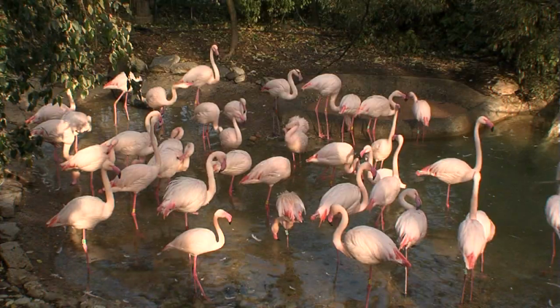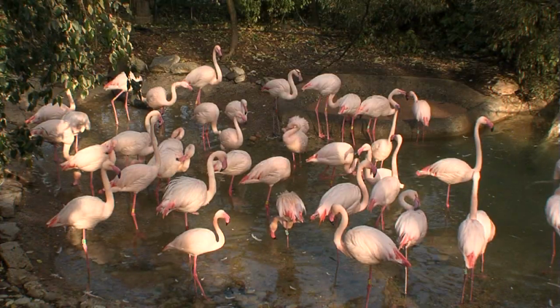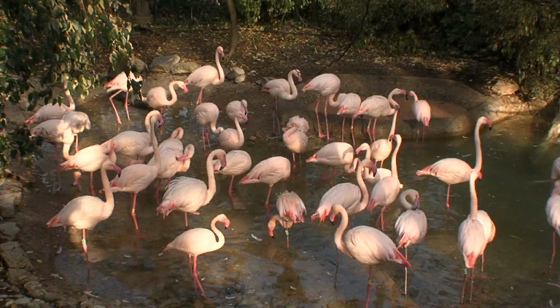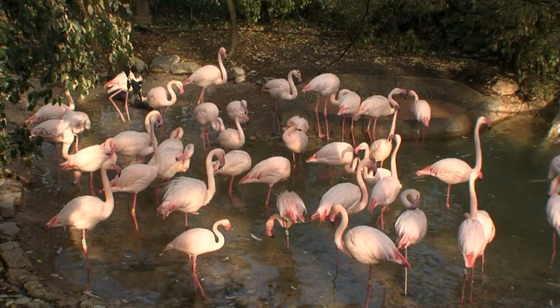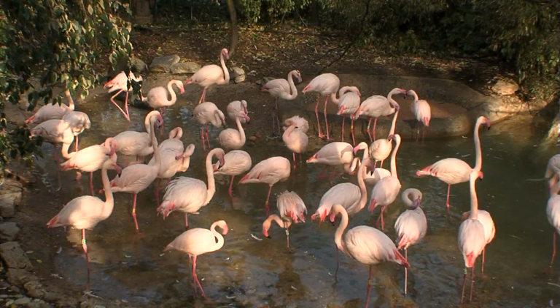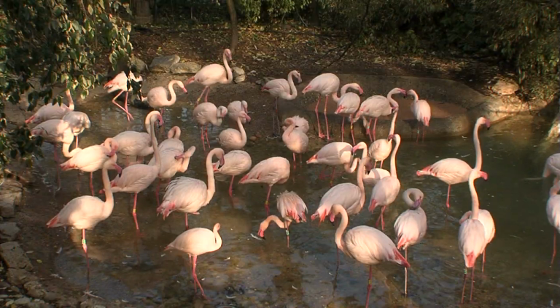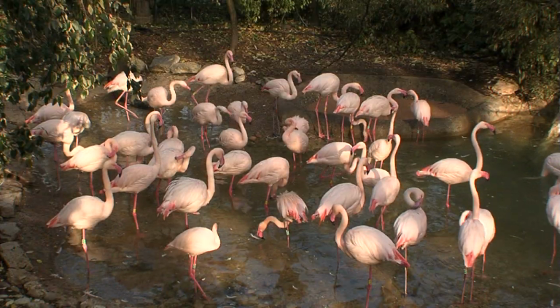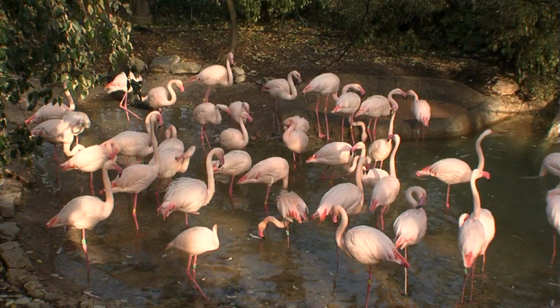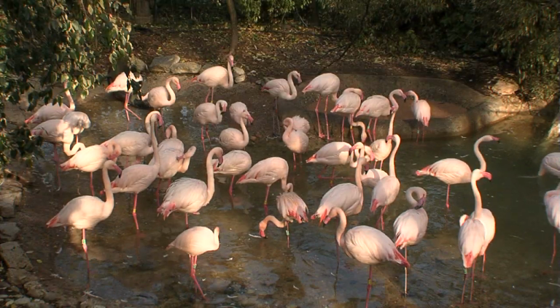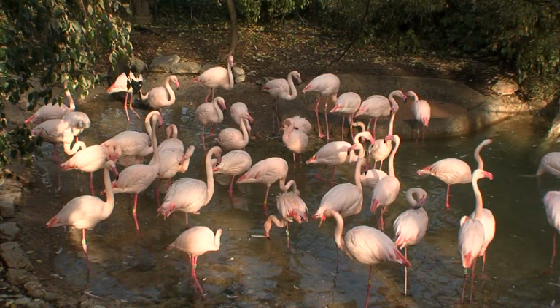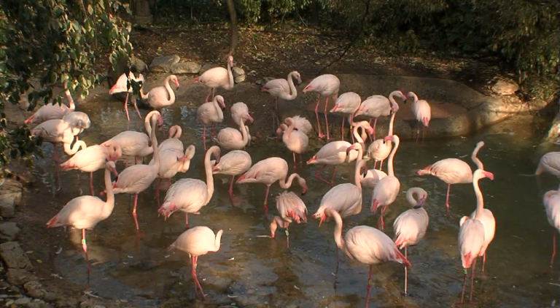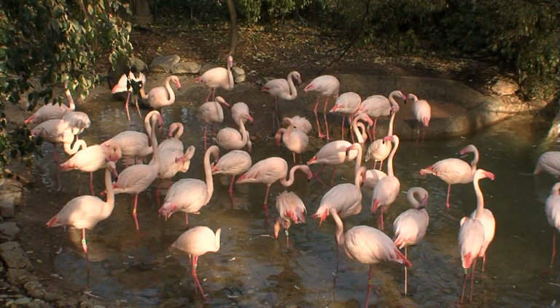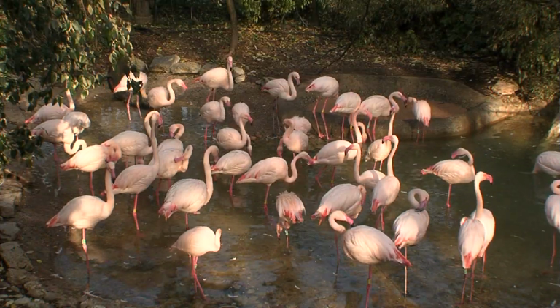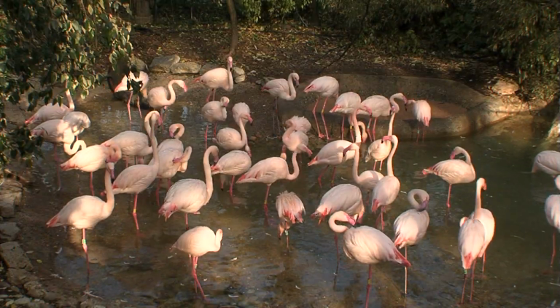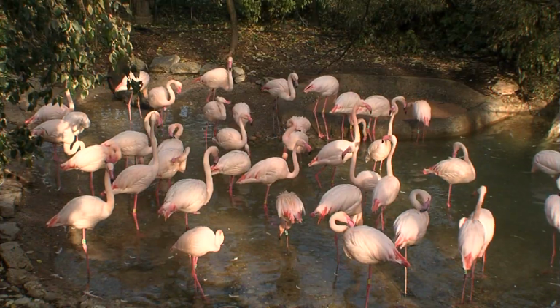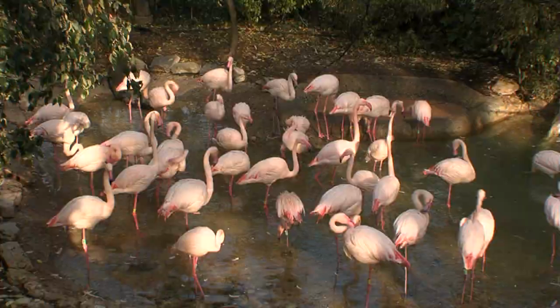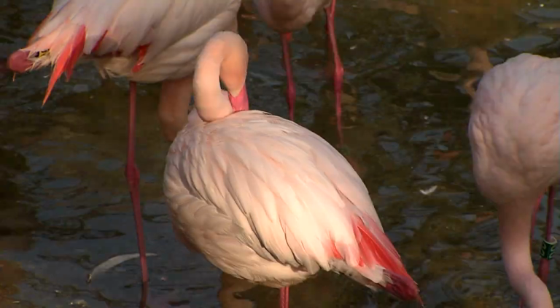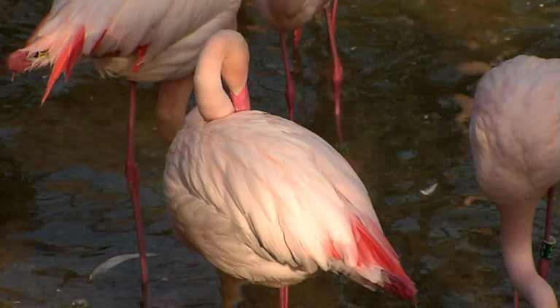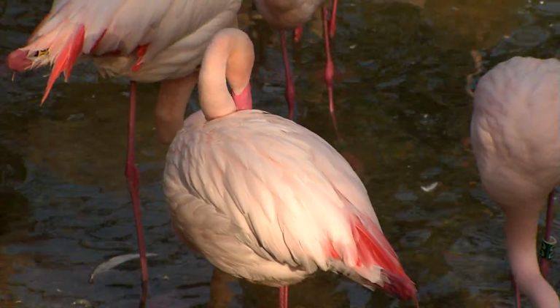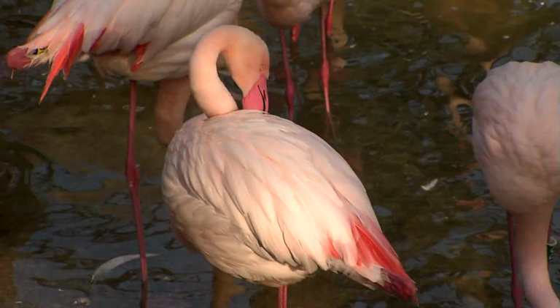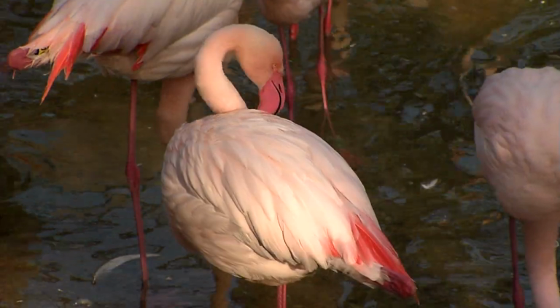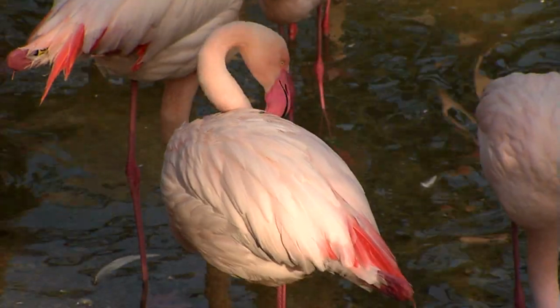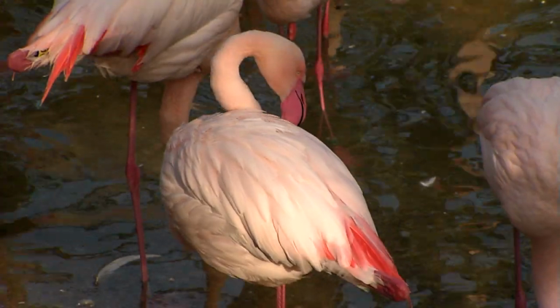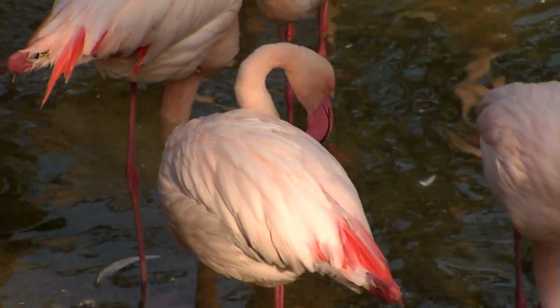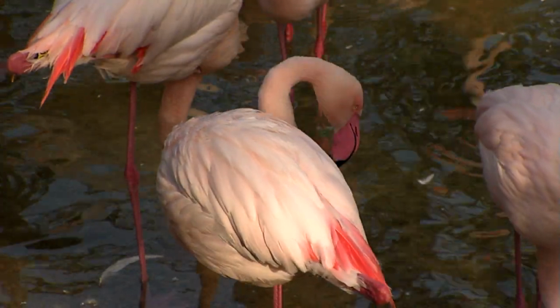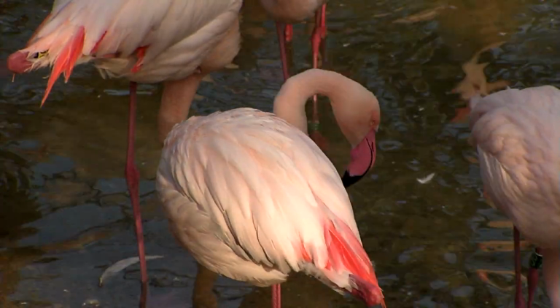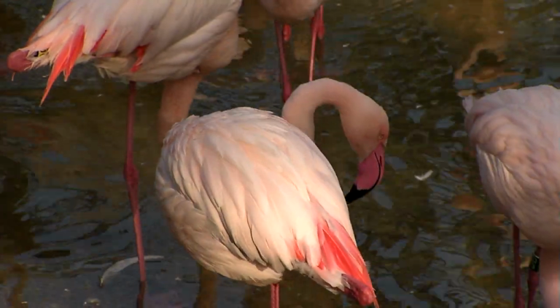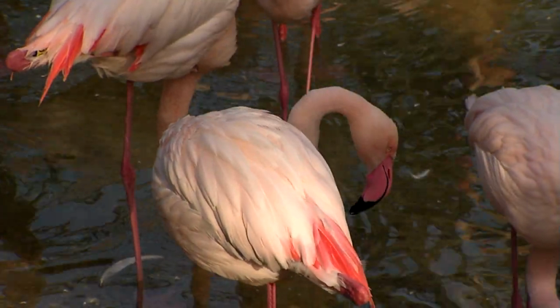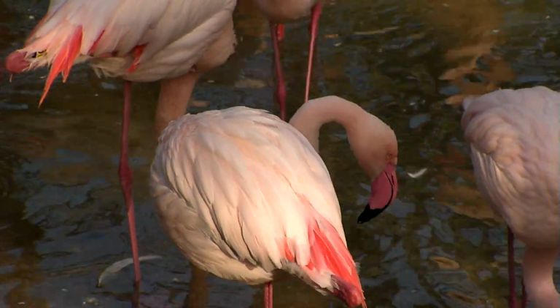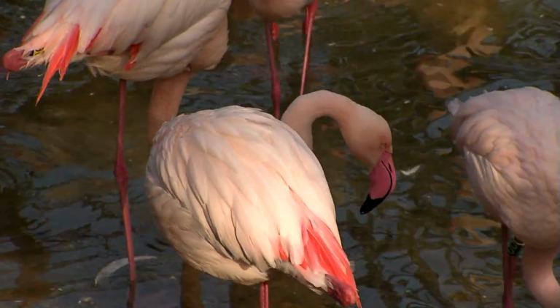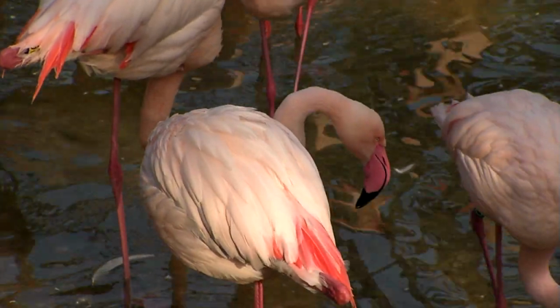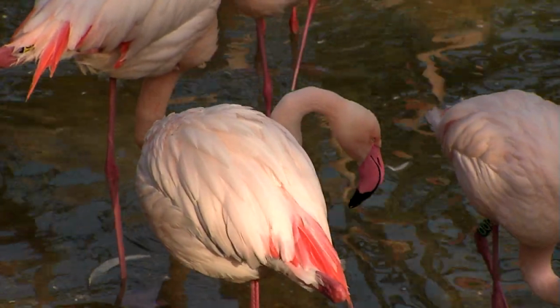Their feathers on the outside are waterproof. Underneath, they're covered with a down jacket. So birds are fine in cold weather.